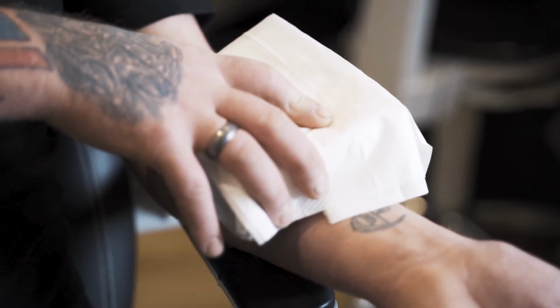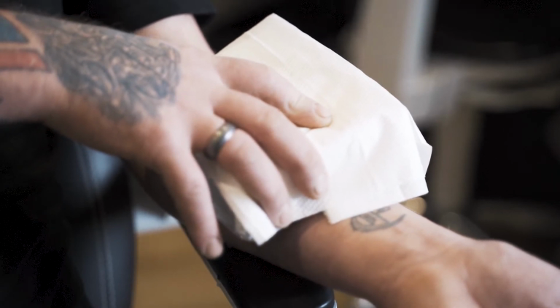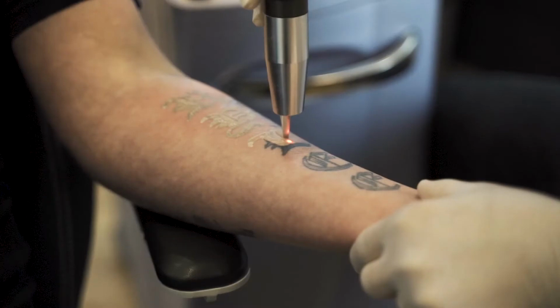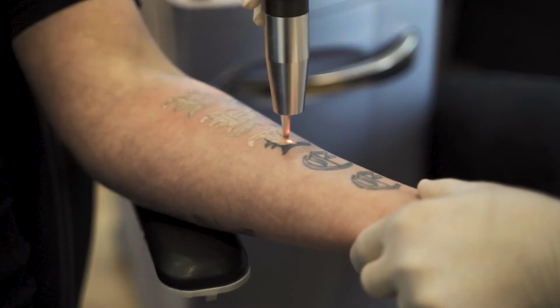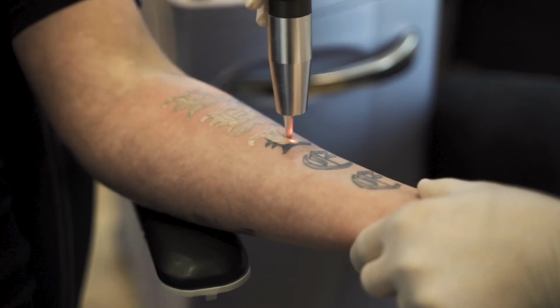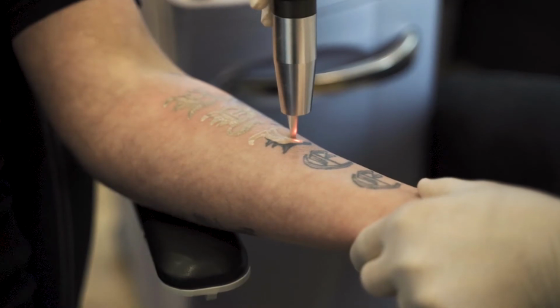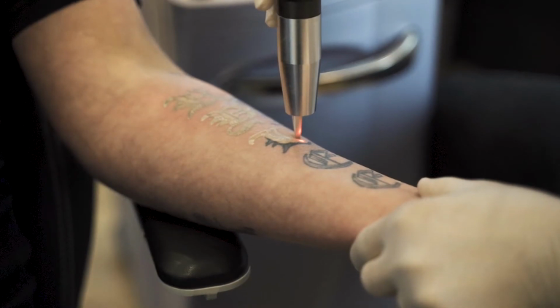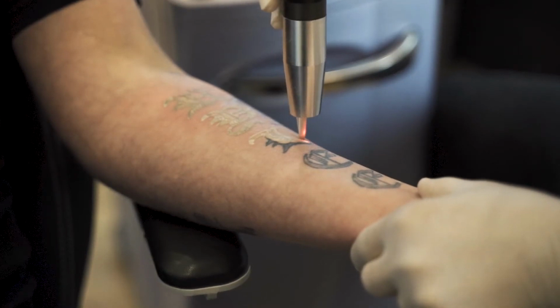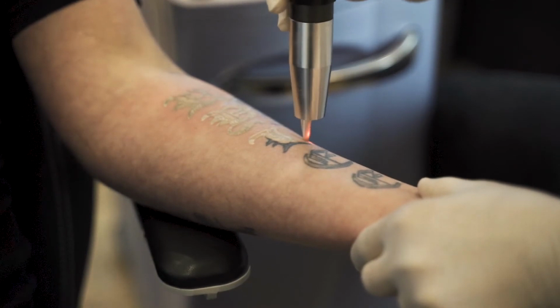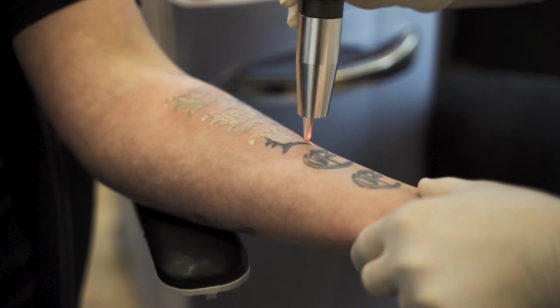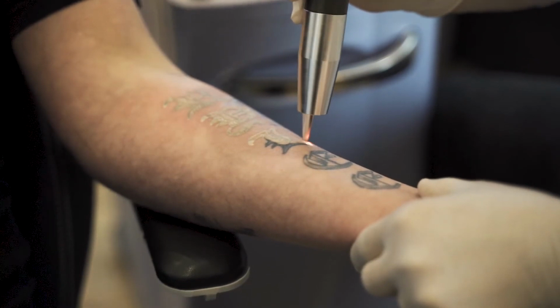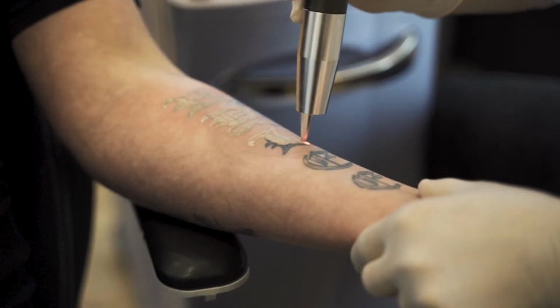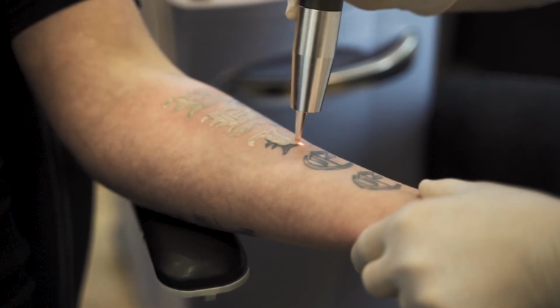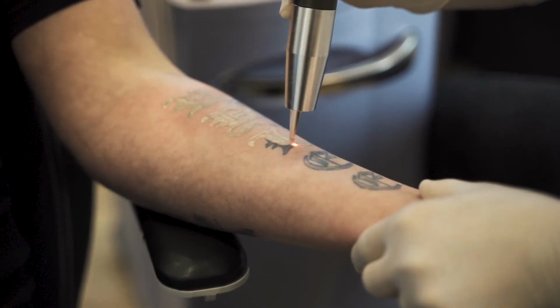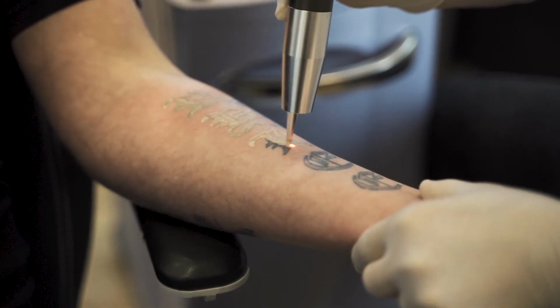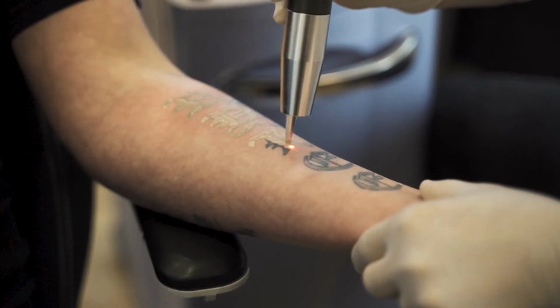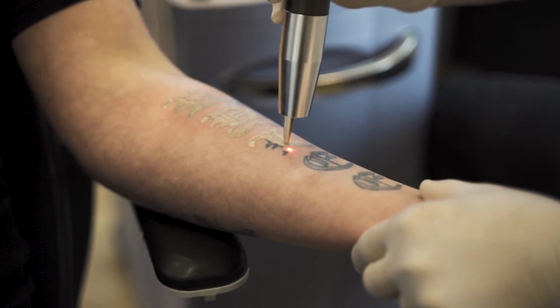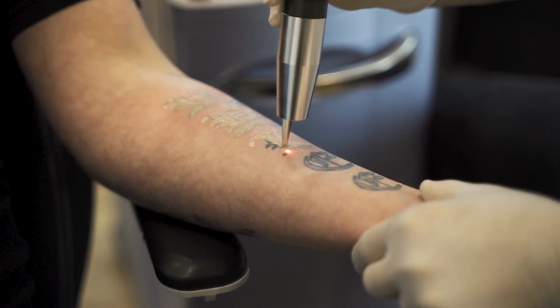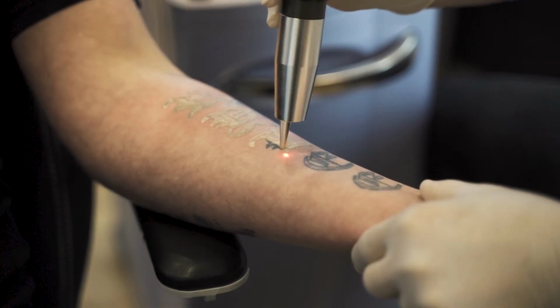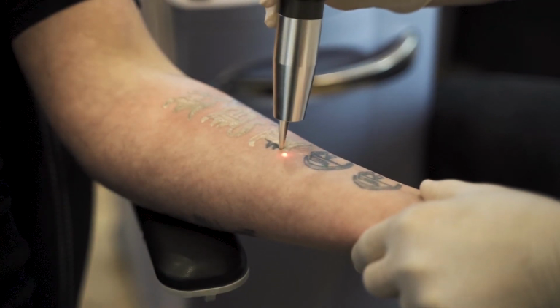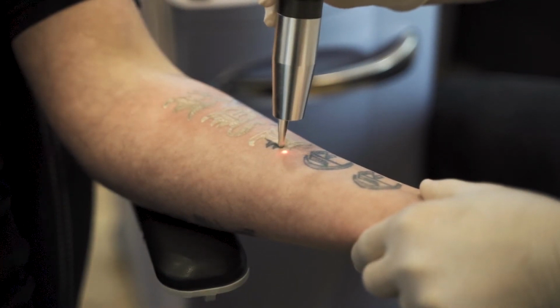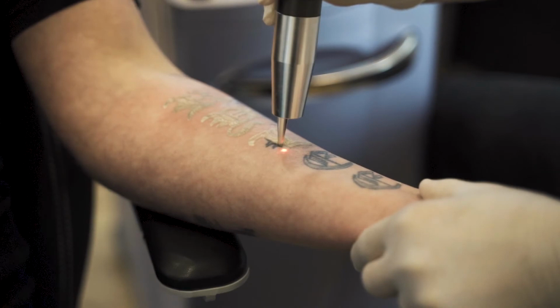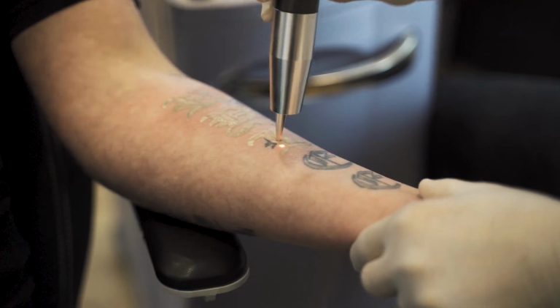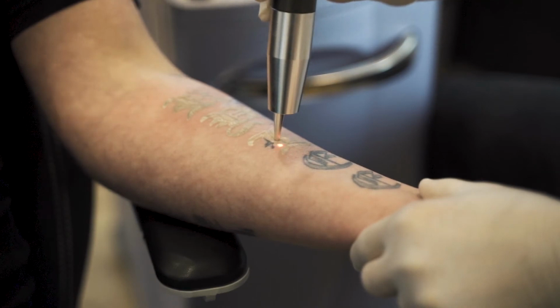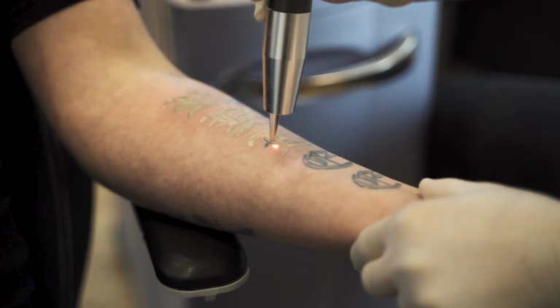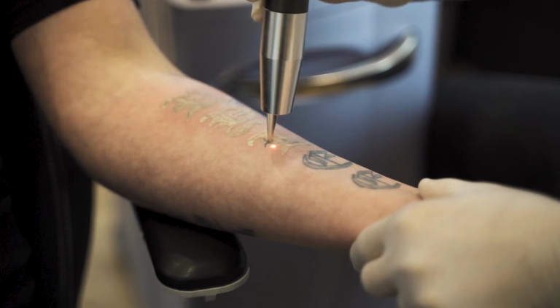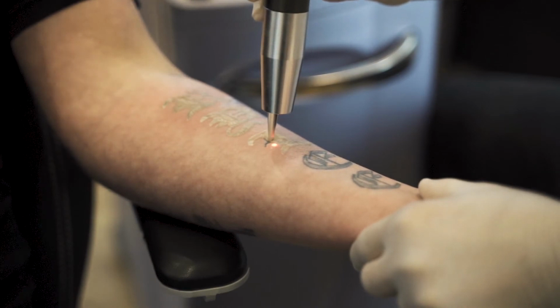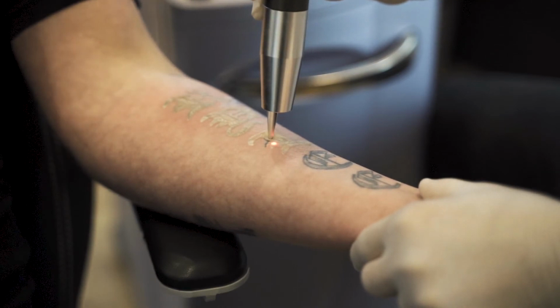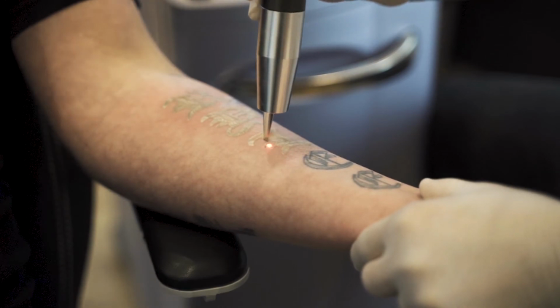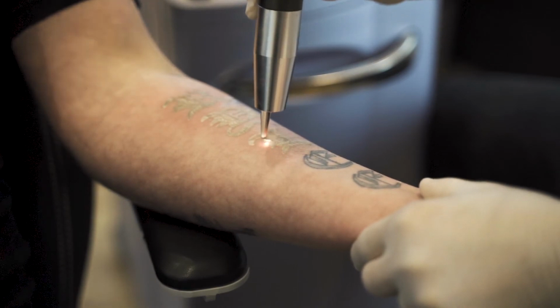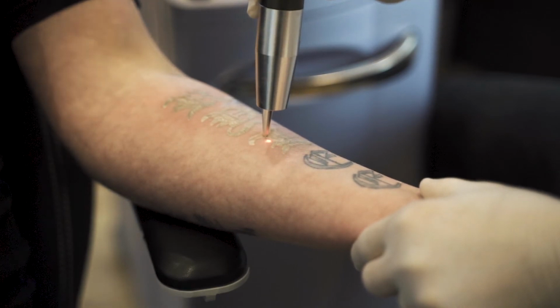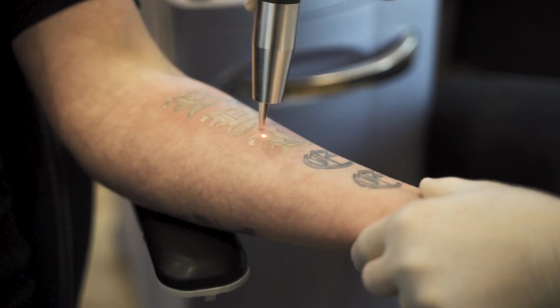It is also quite a quick process — it can take from seconds to minutes to remove quite a large tattoo.